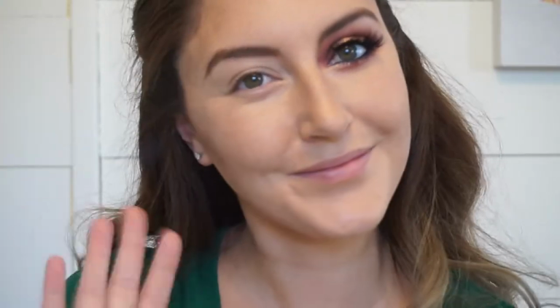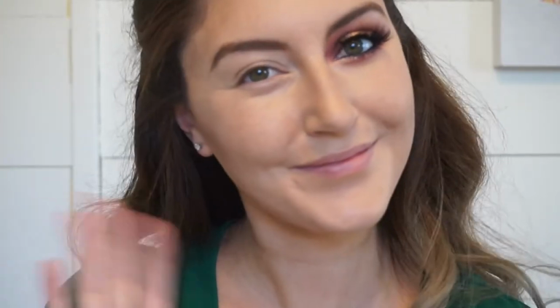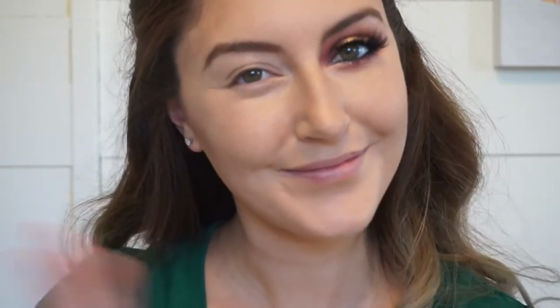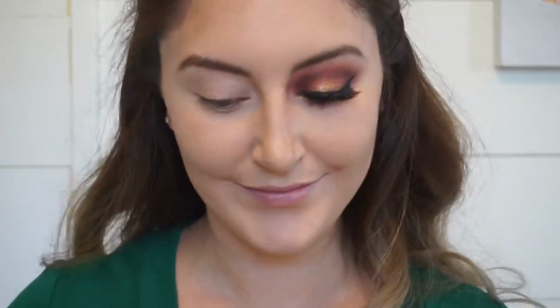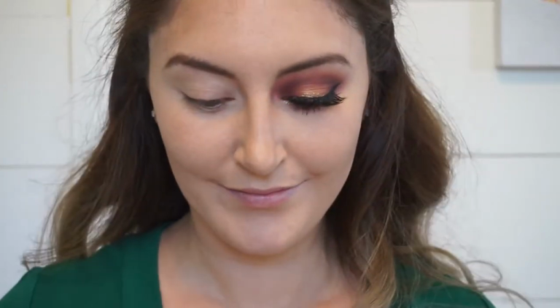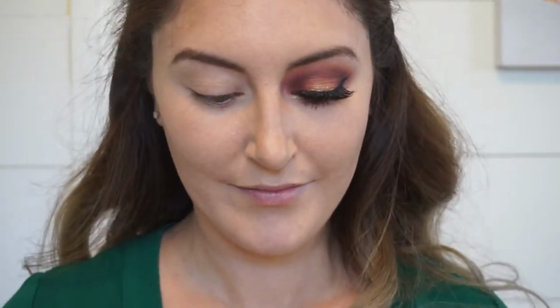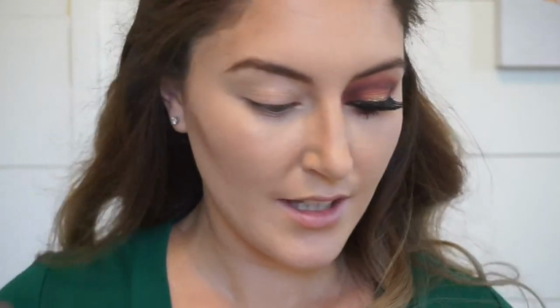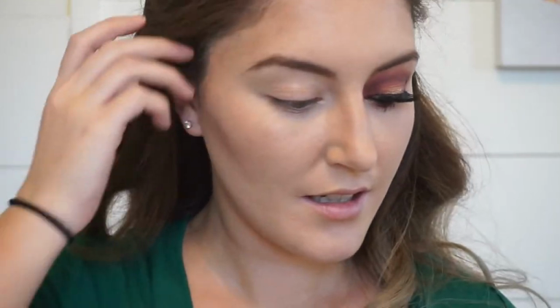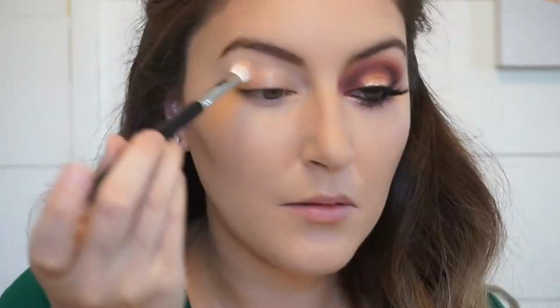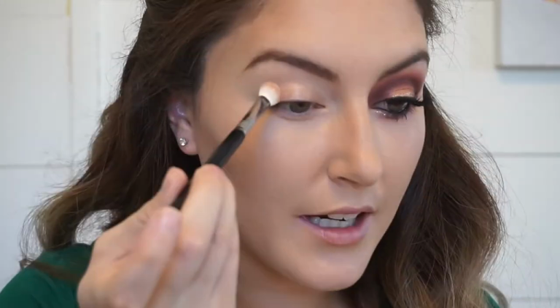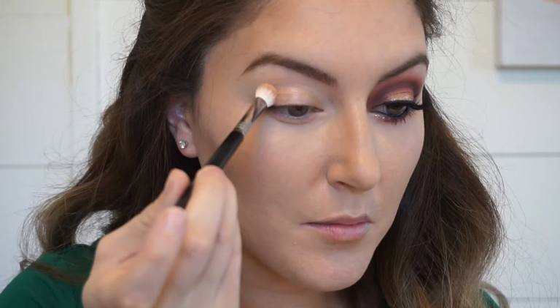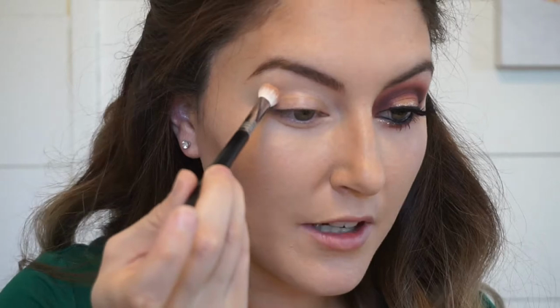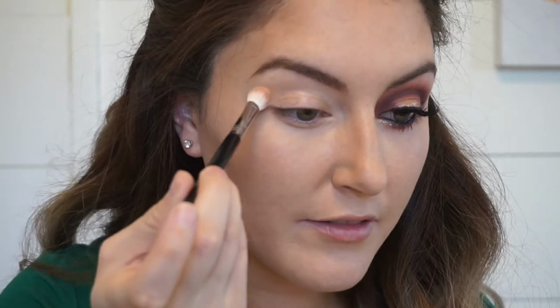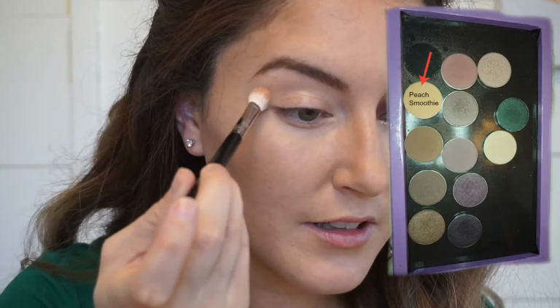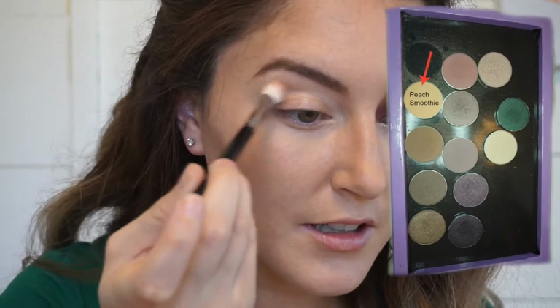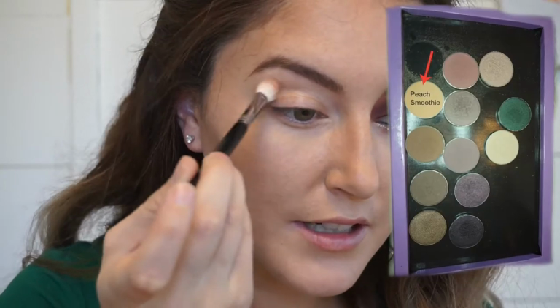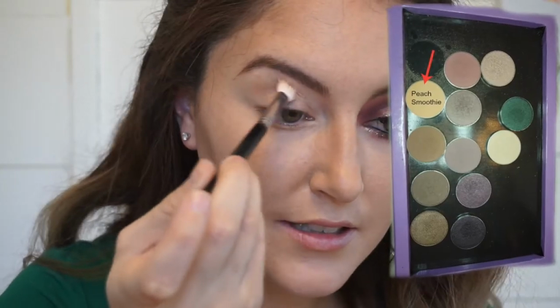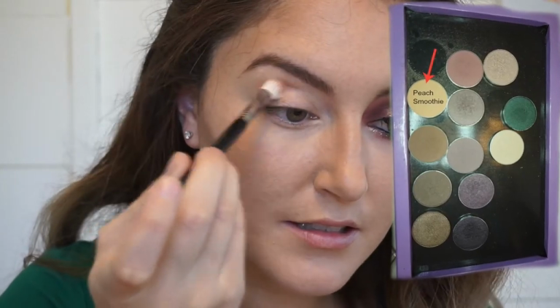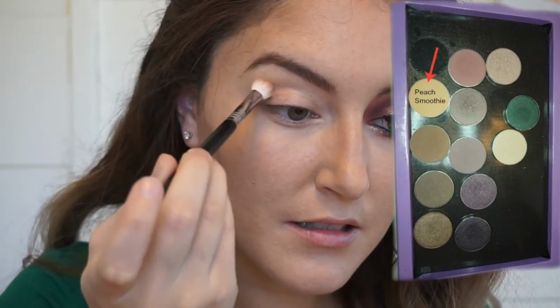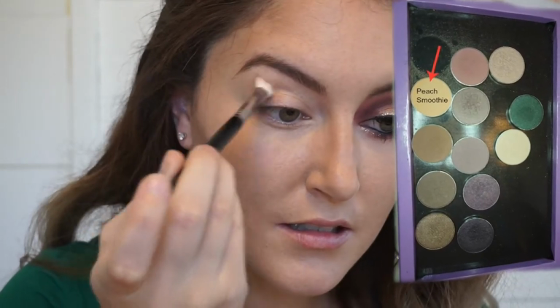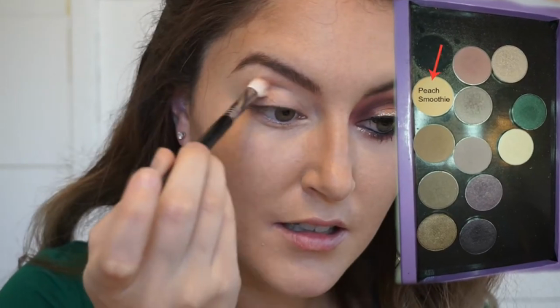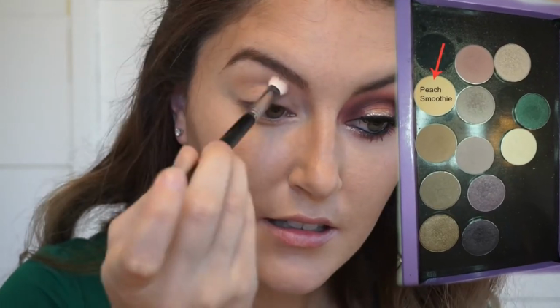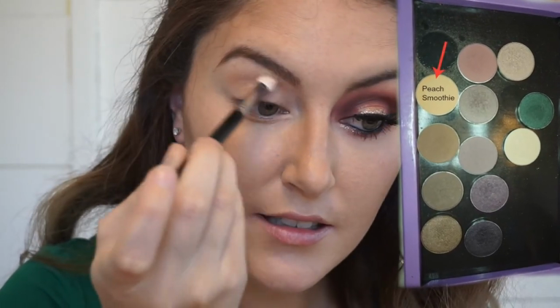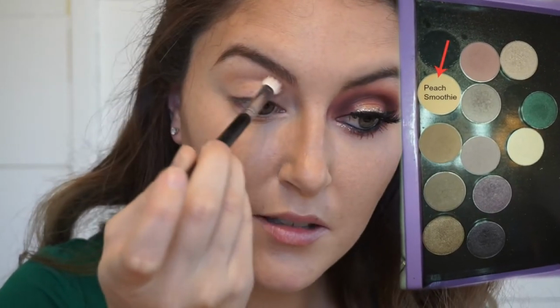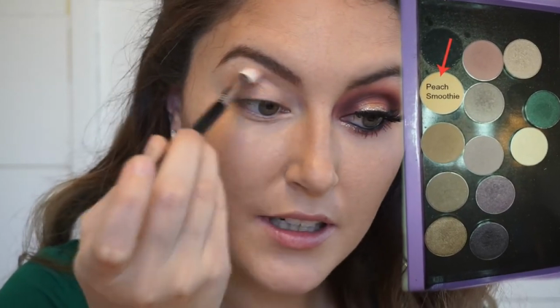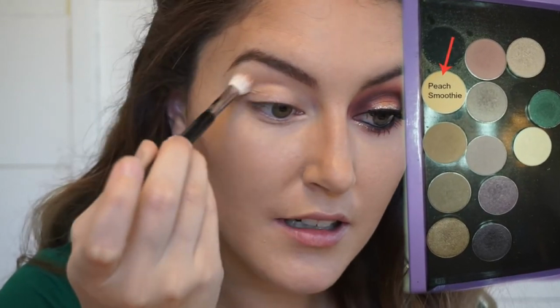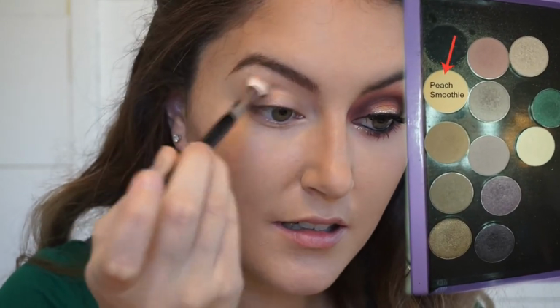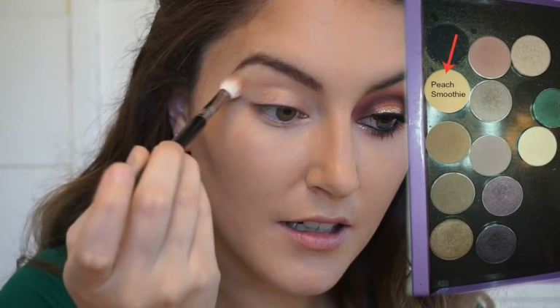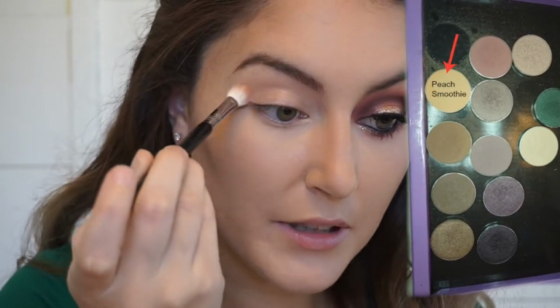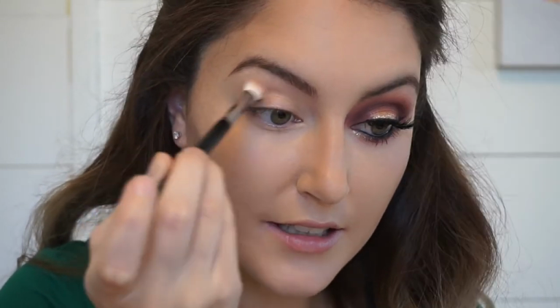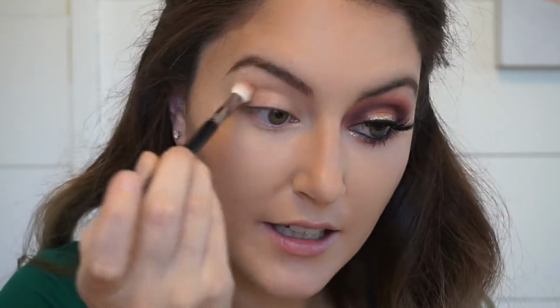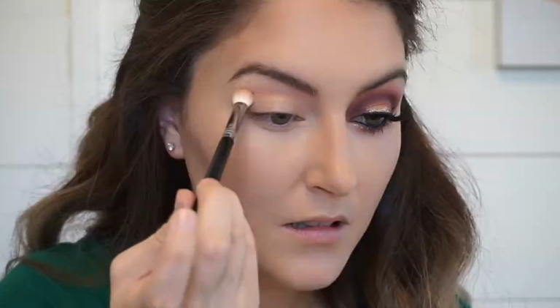Alrighty, let's get started! First I'm going in with Peach Smoothie by Makeup Geek and we are putting that above the crease to act as our blending color.